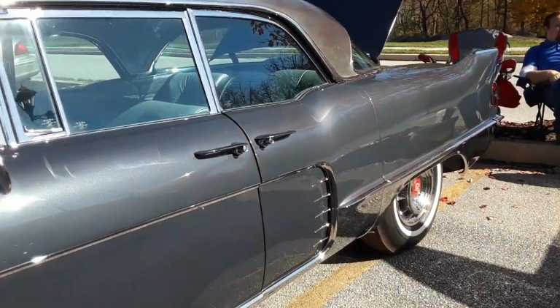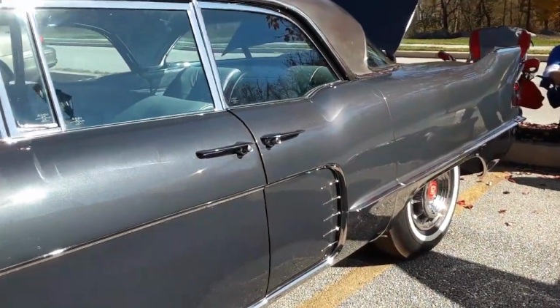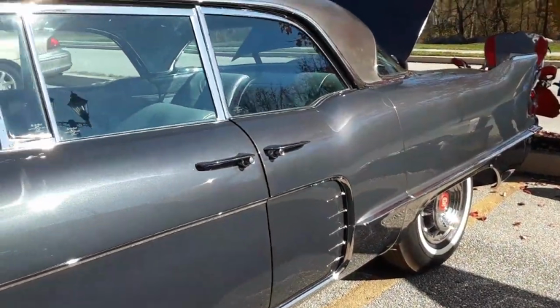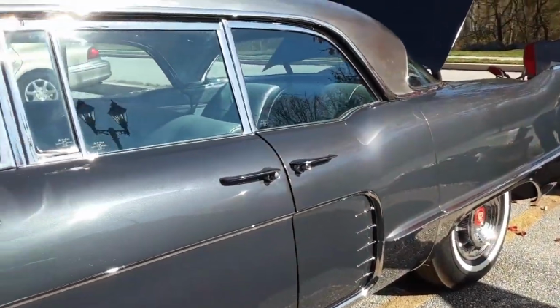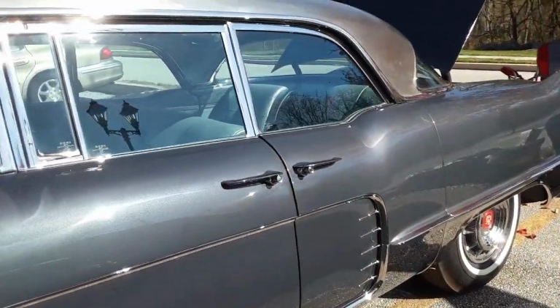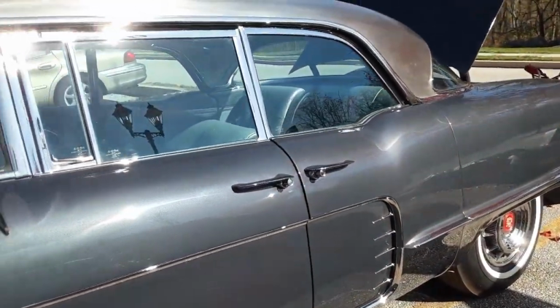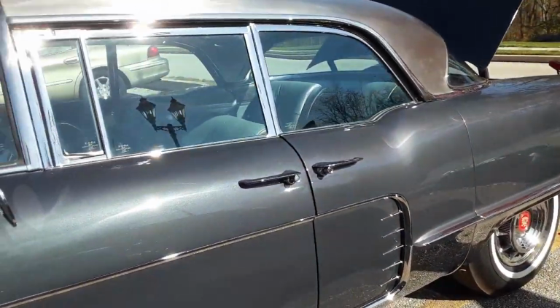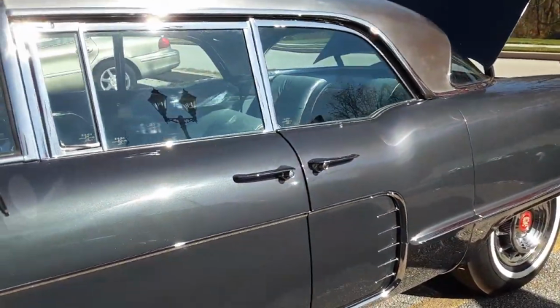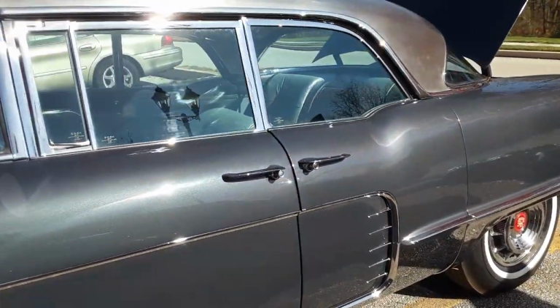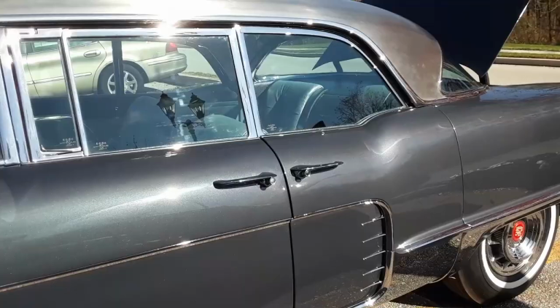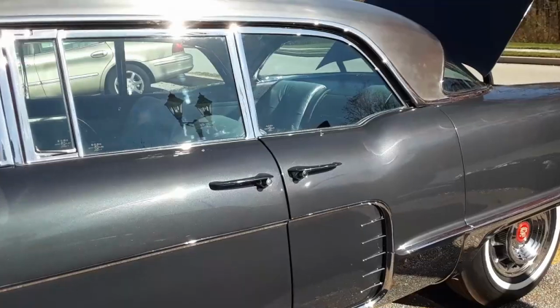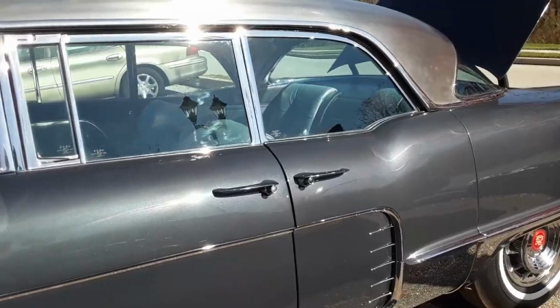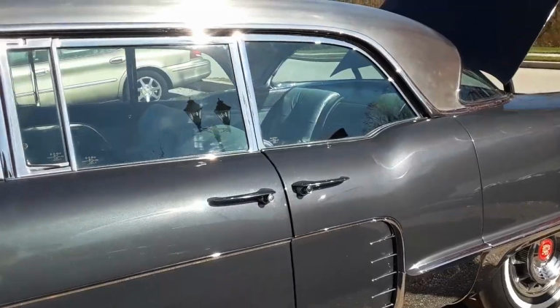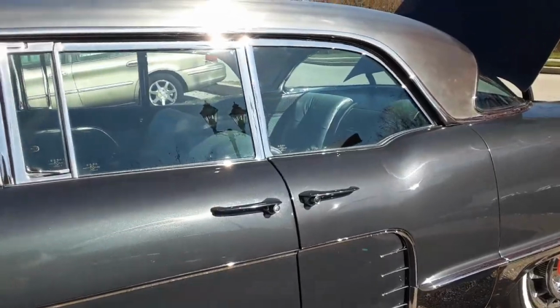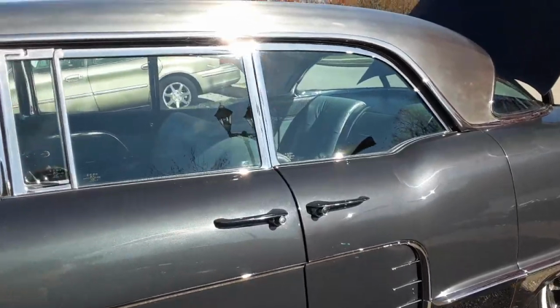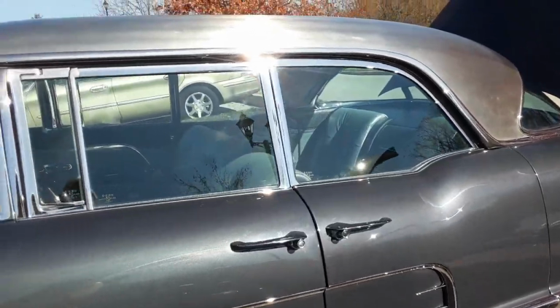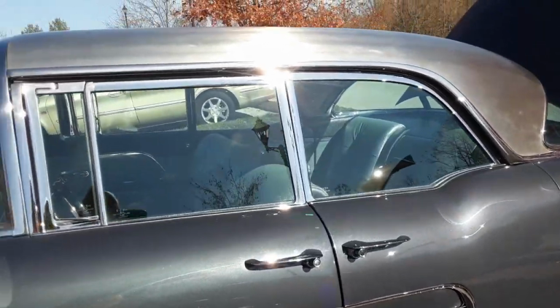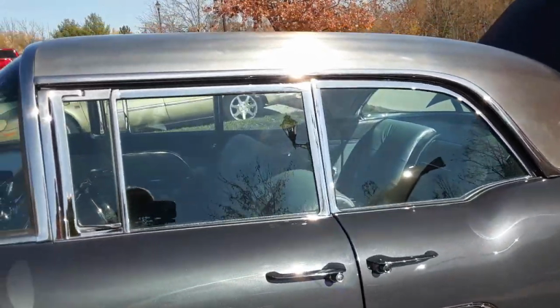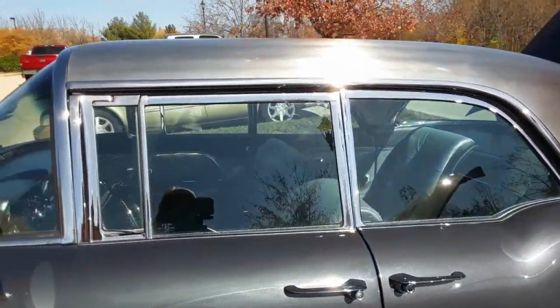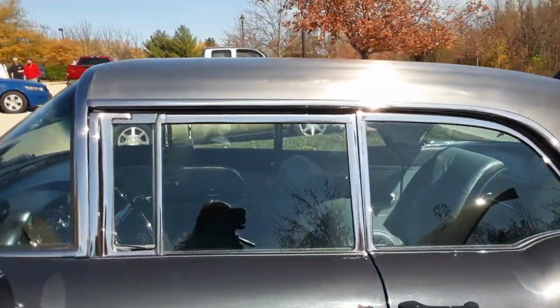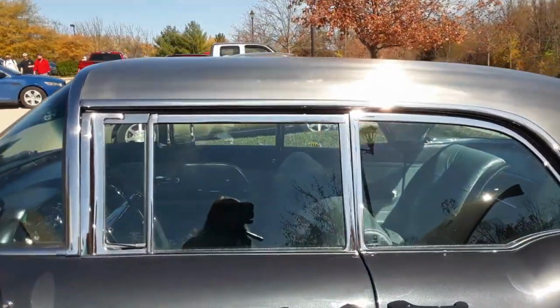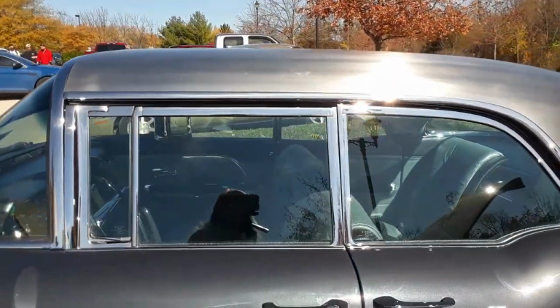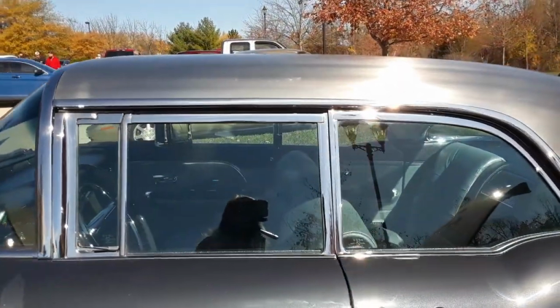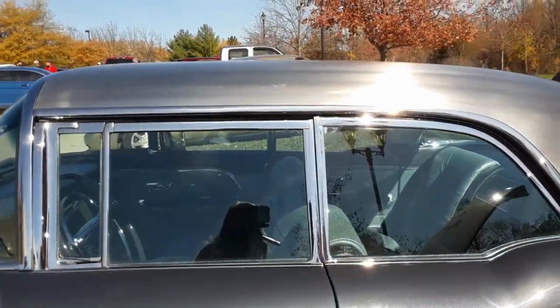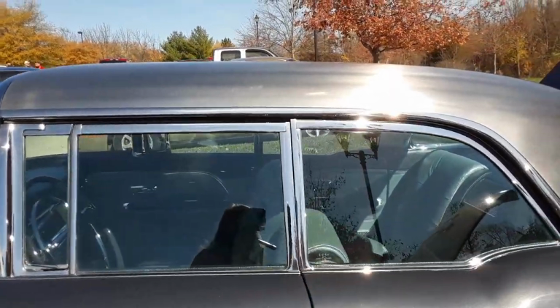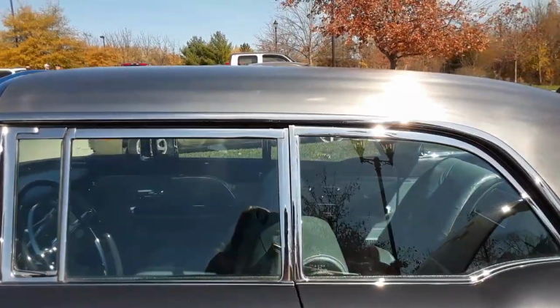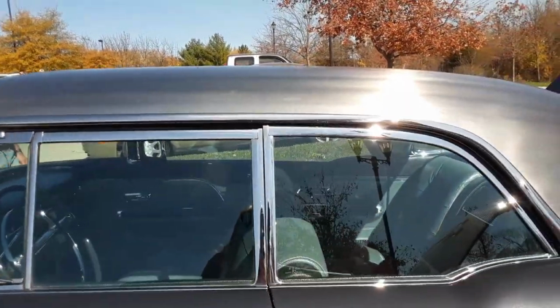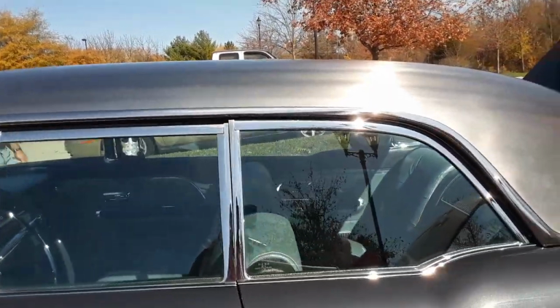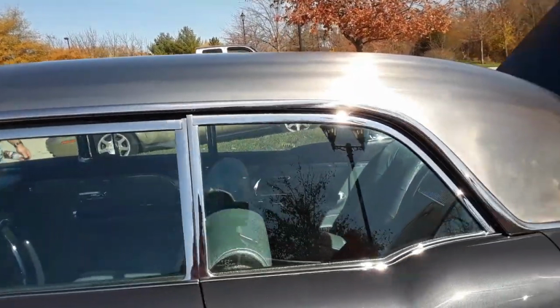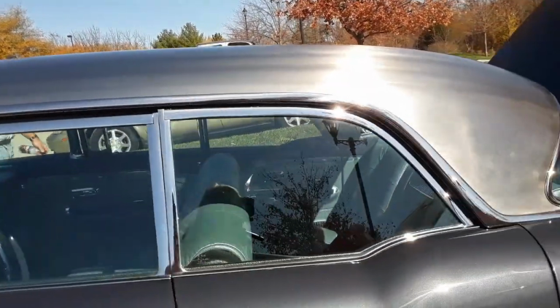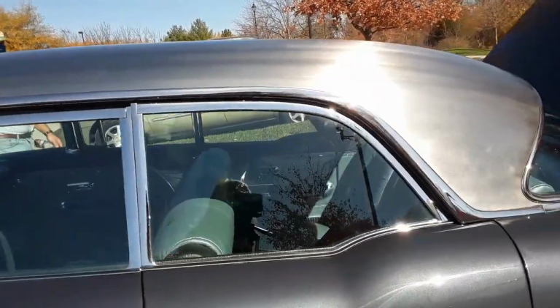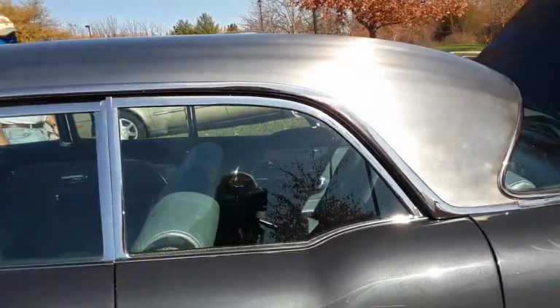You notice the suicide doors and of course the infamous stainless steel top.